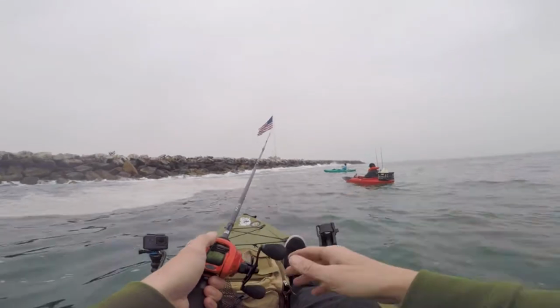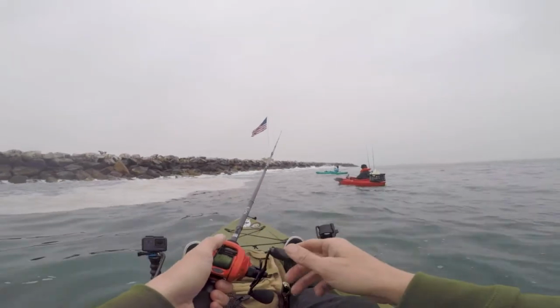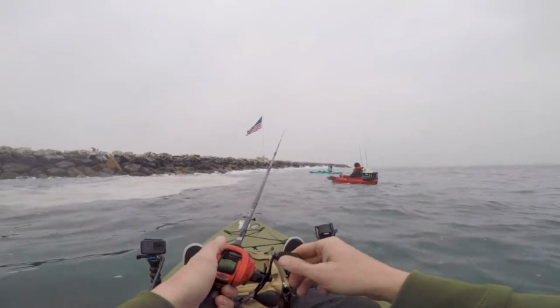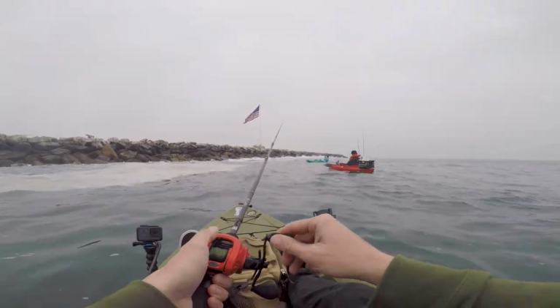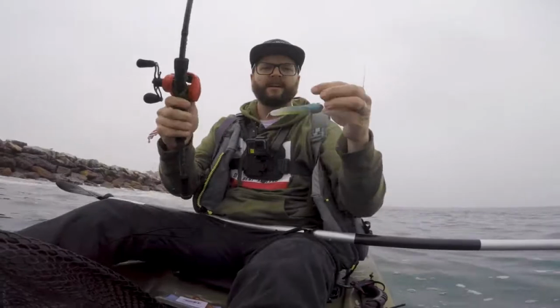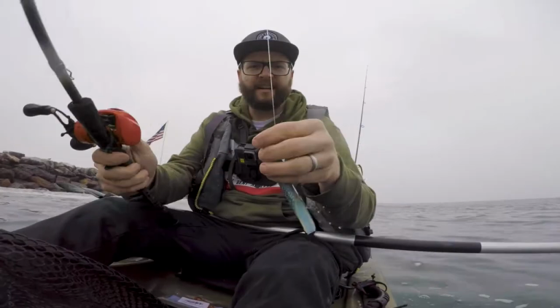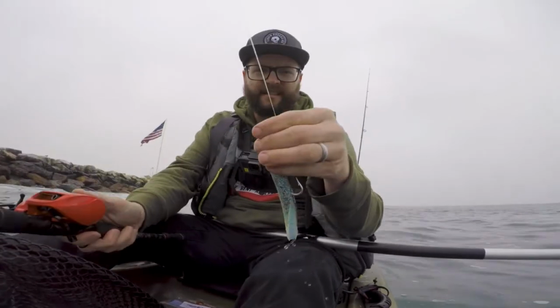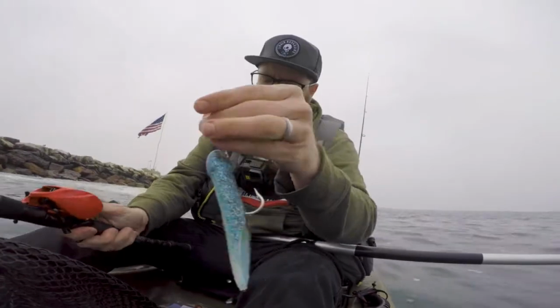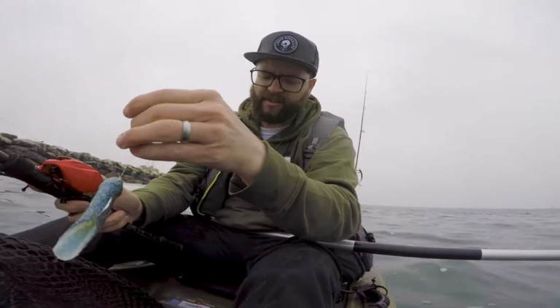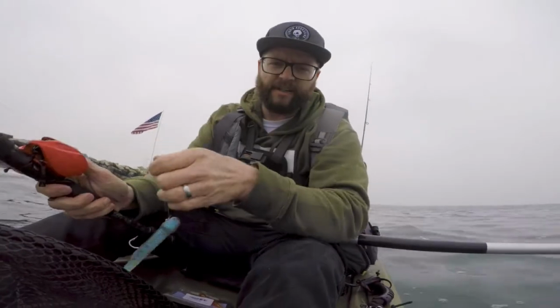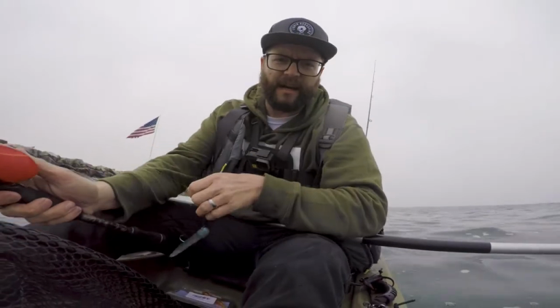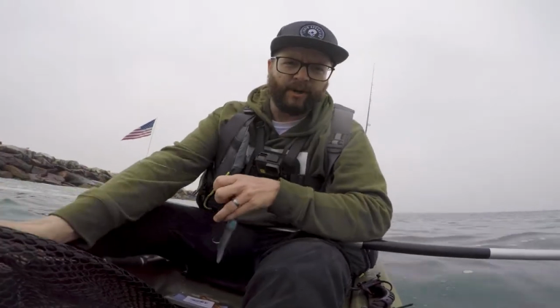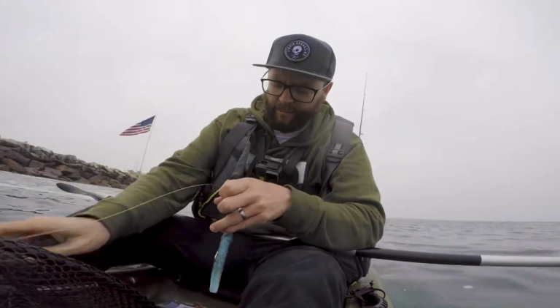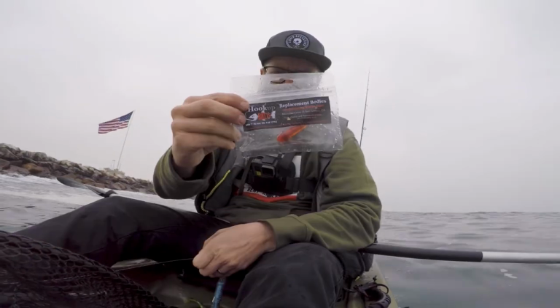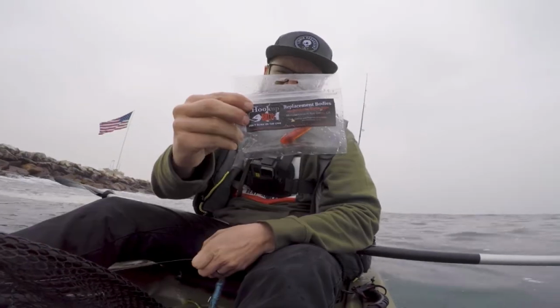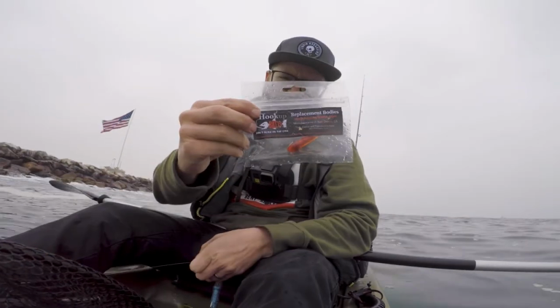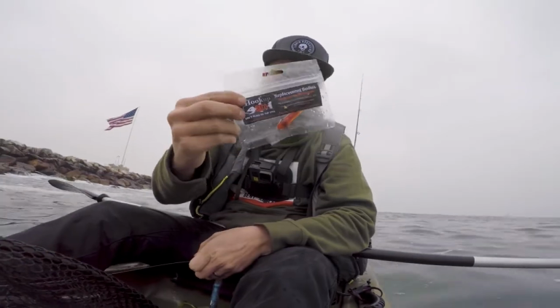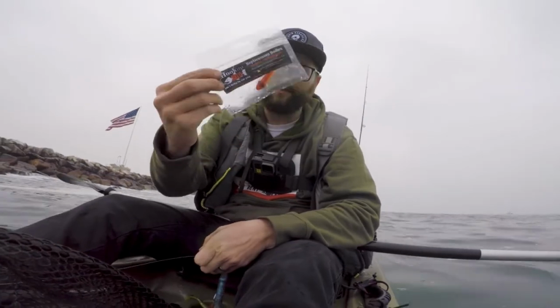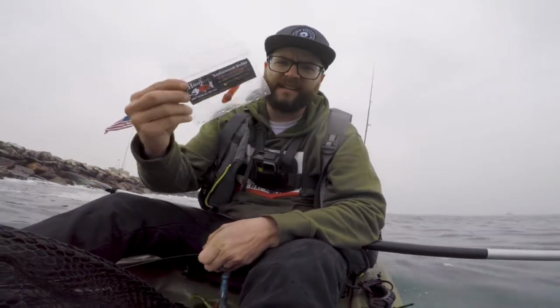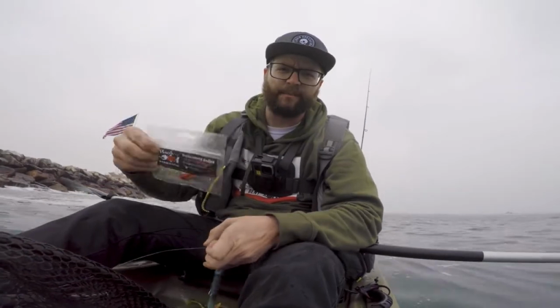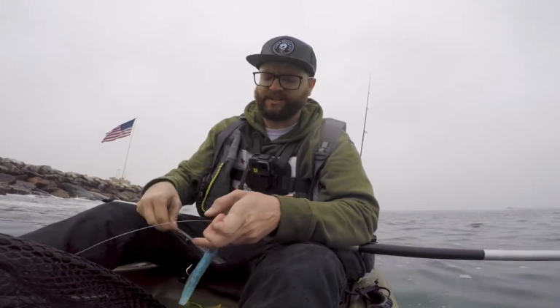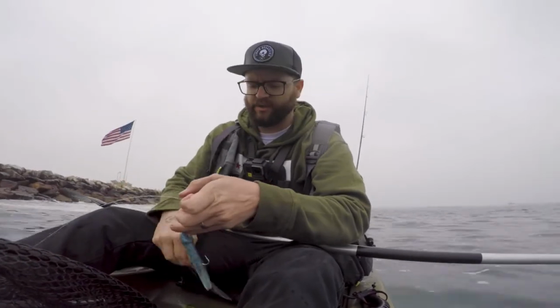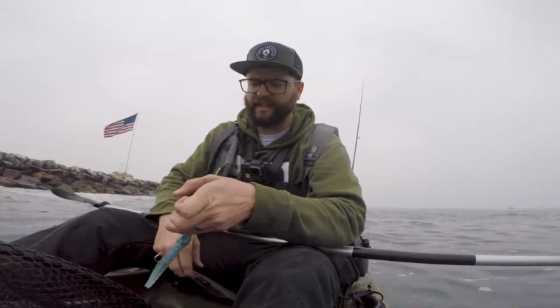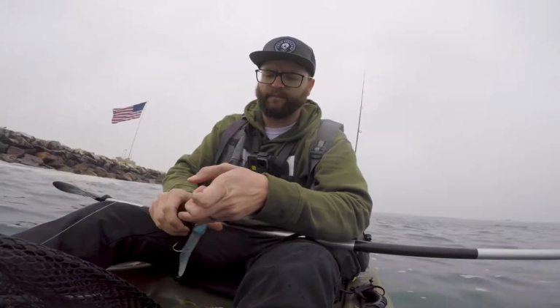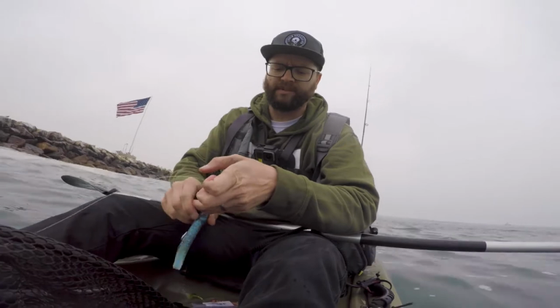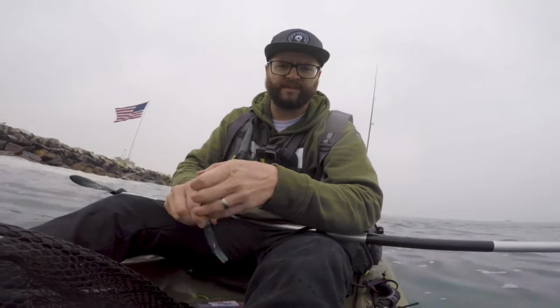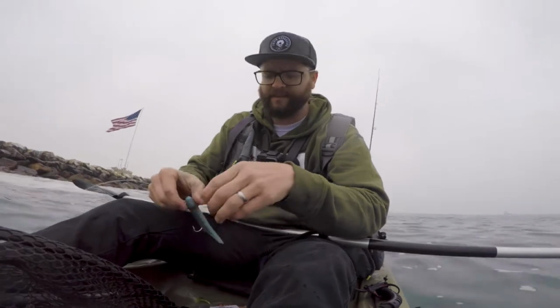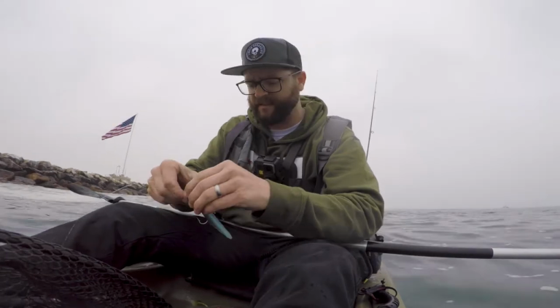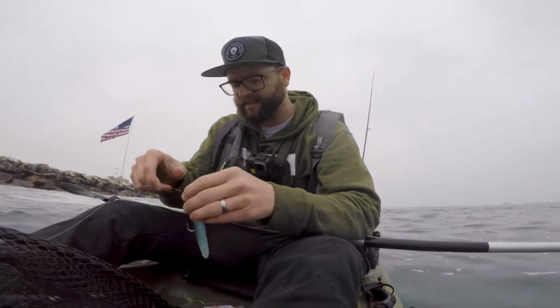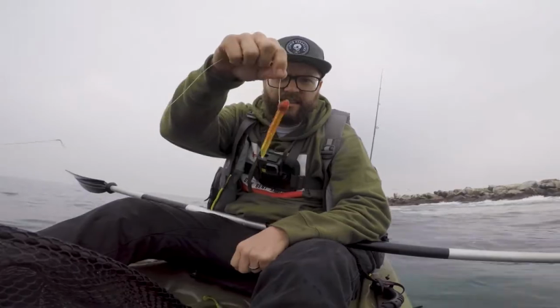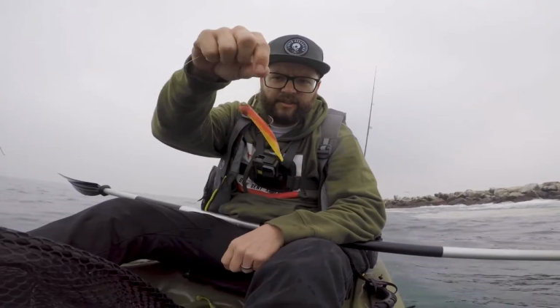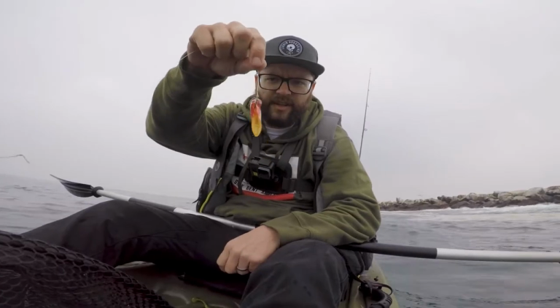Terry's on again. All right, guys — Terry gave us a red crab hookup bait. These are actually replacement bodies; he put his own jig head and forged himself into these. So showtime.